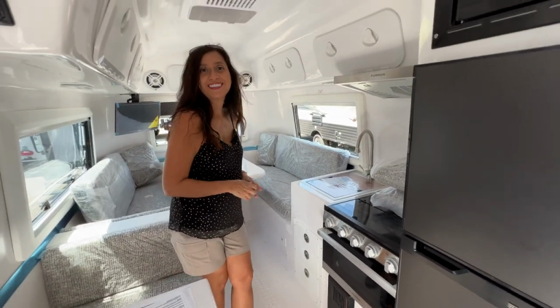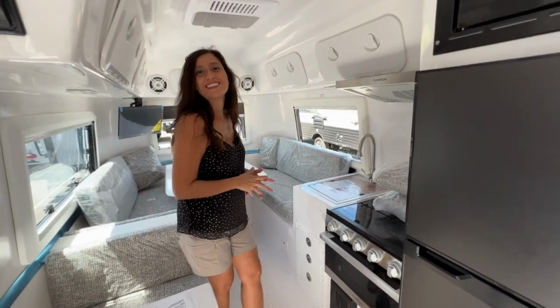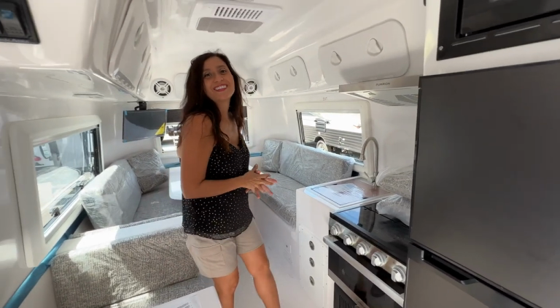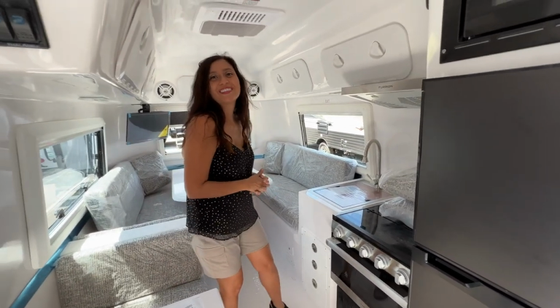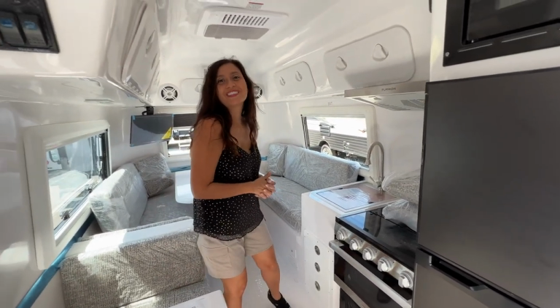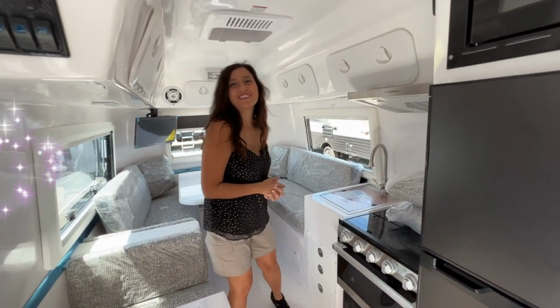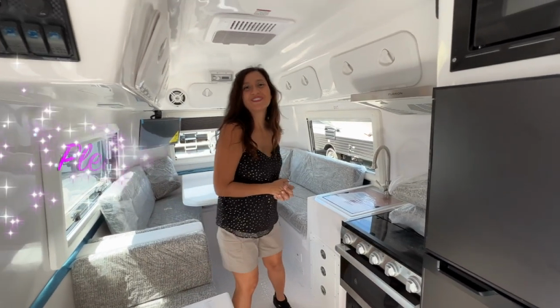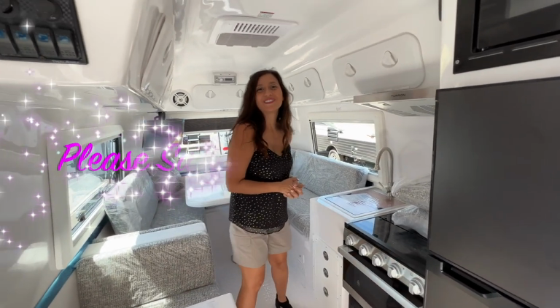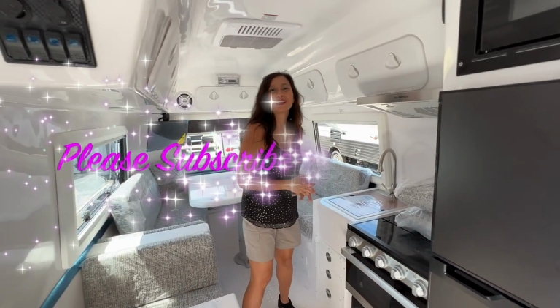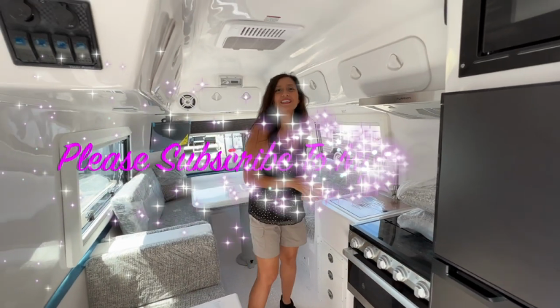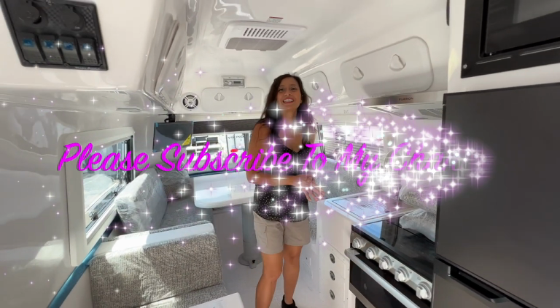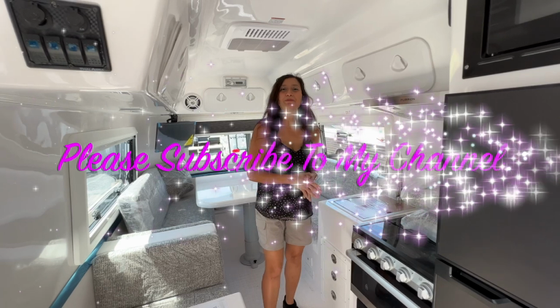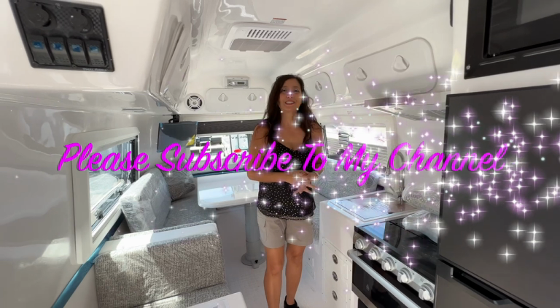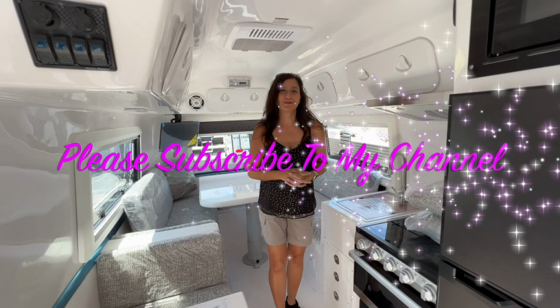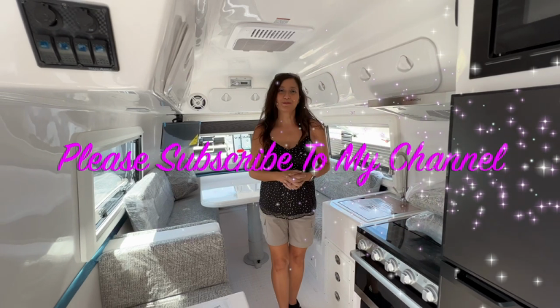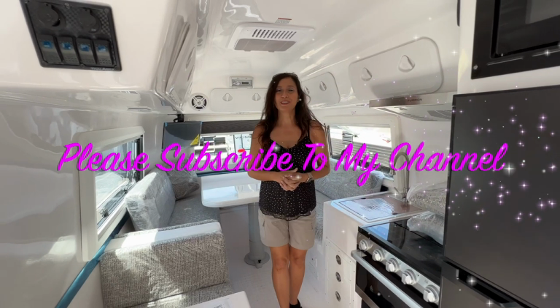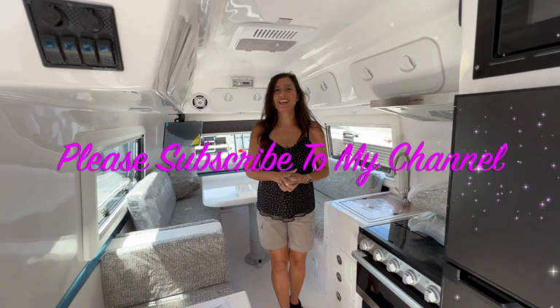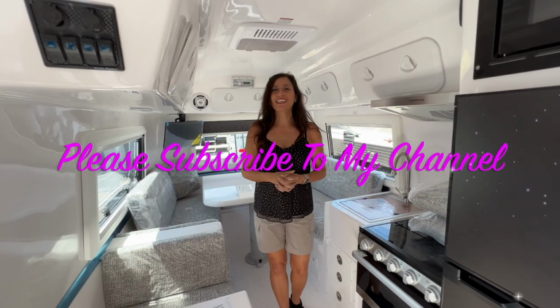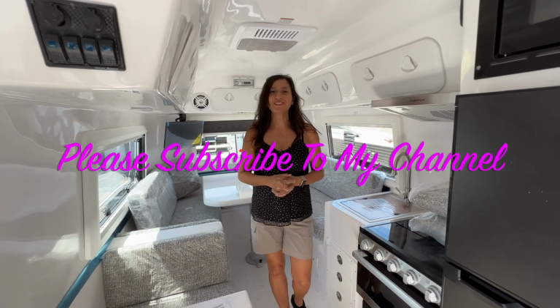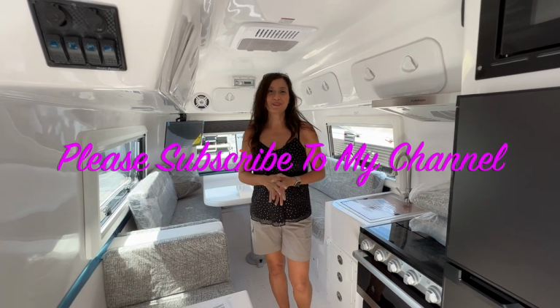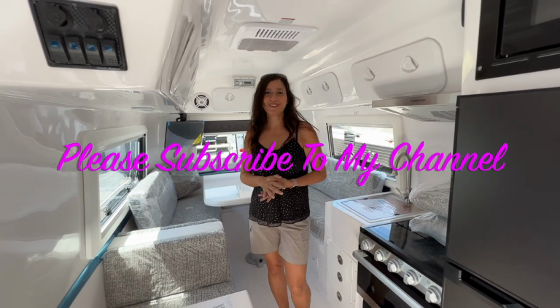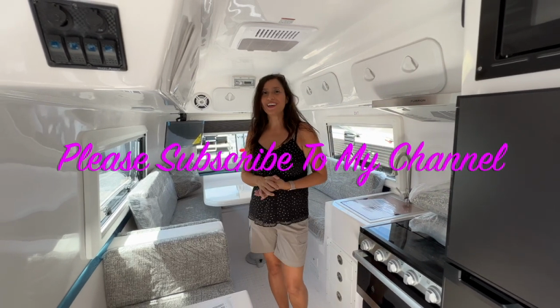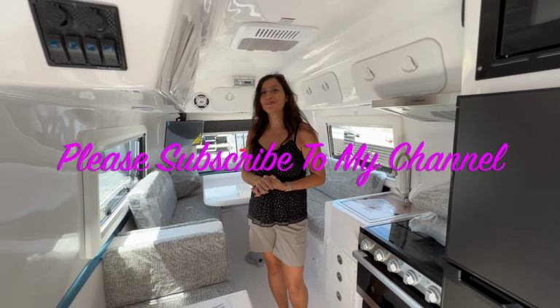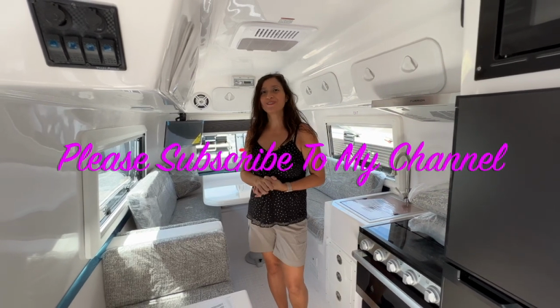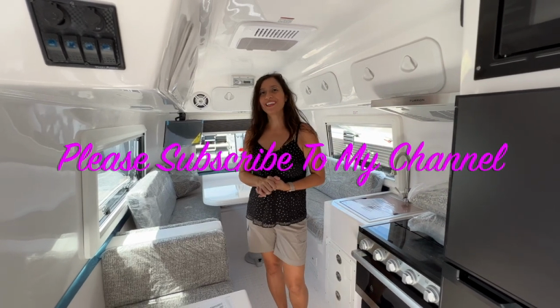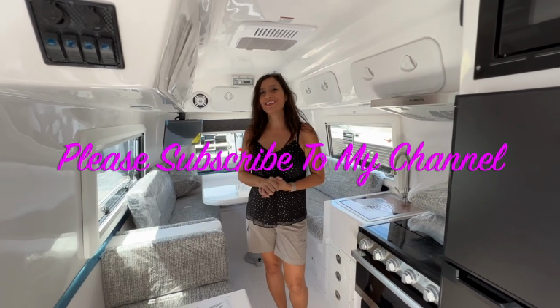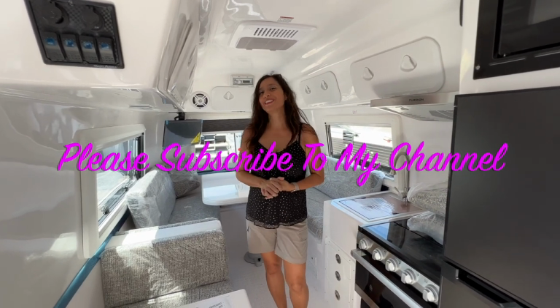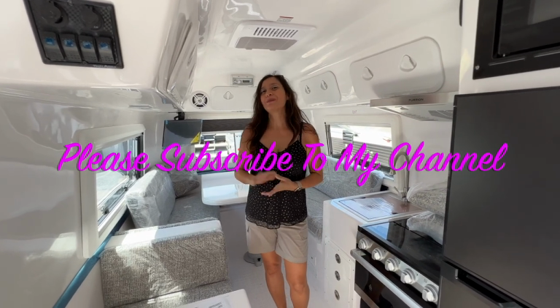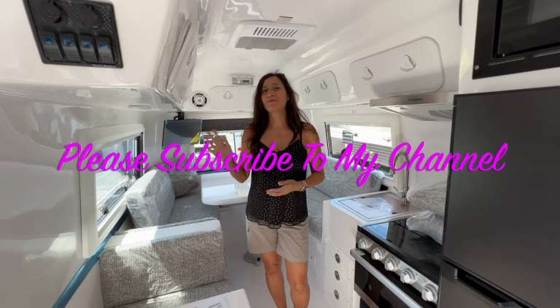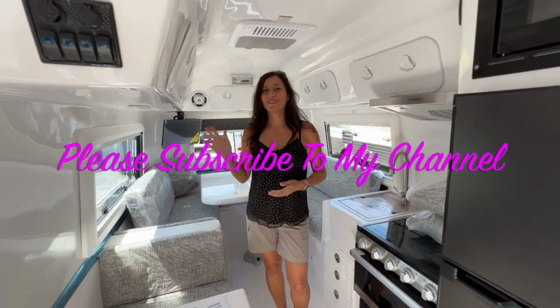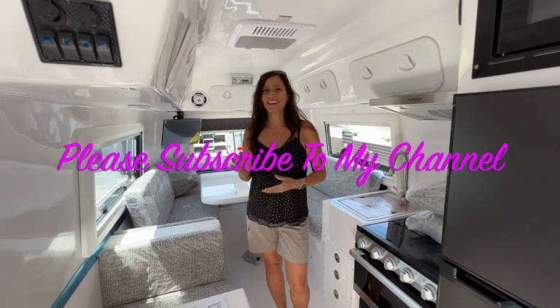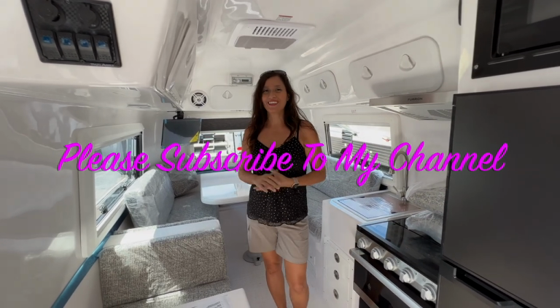Thank you so much for joining me today. Please subscribe to my channel and join me for lots more videos. Bye for now.